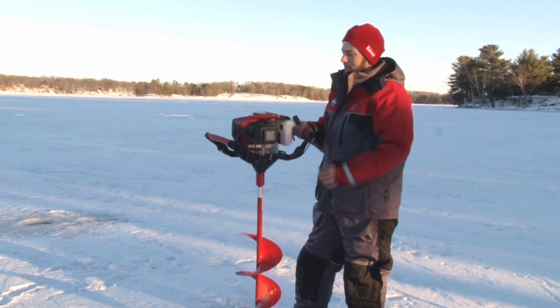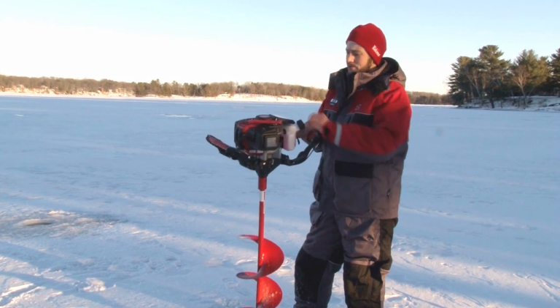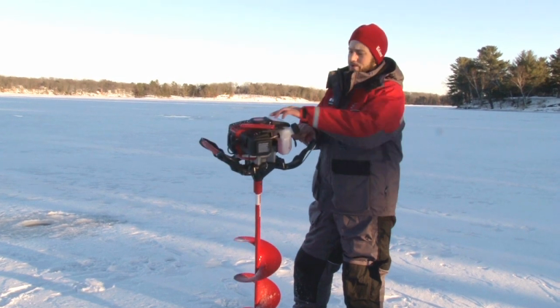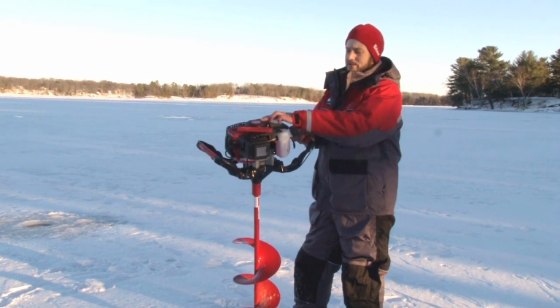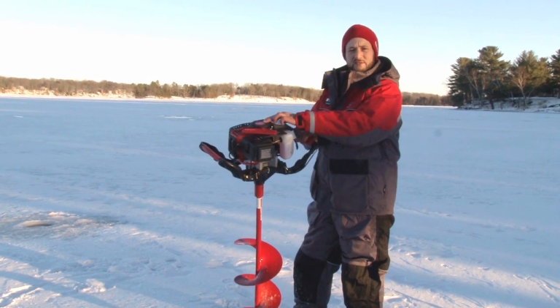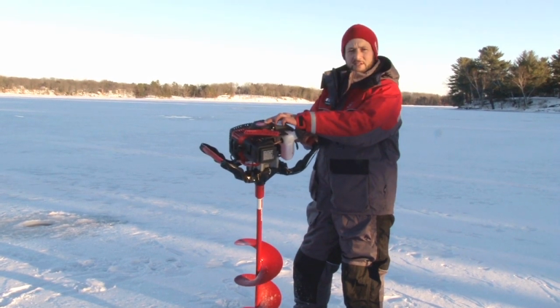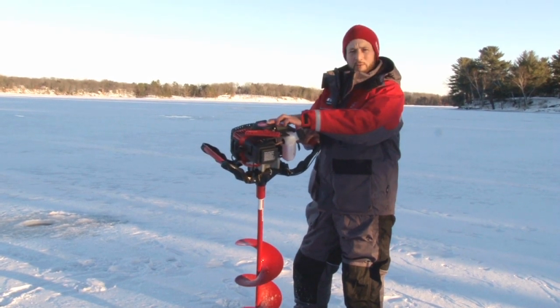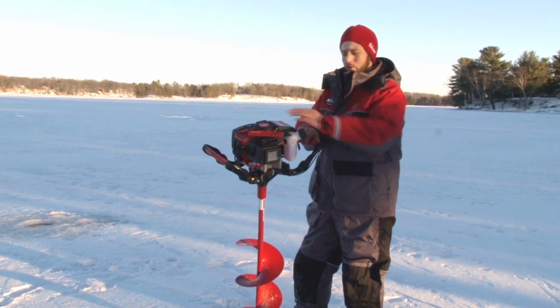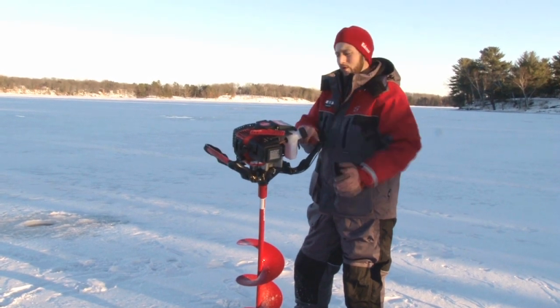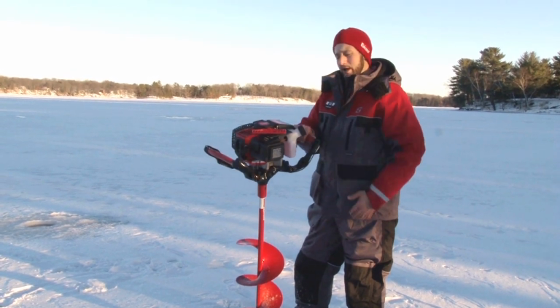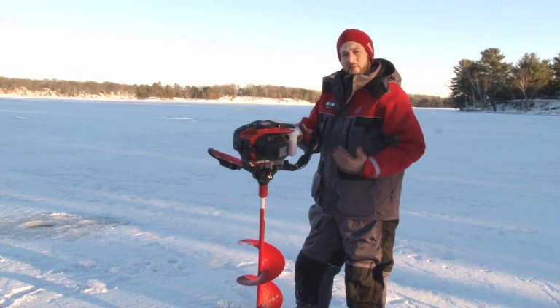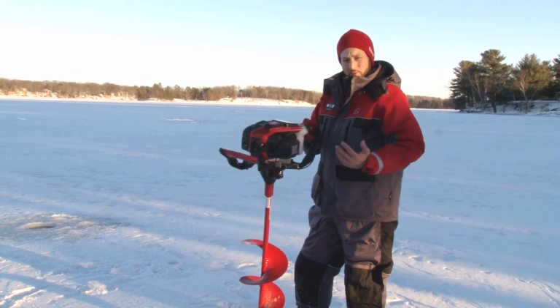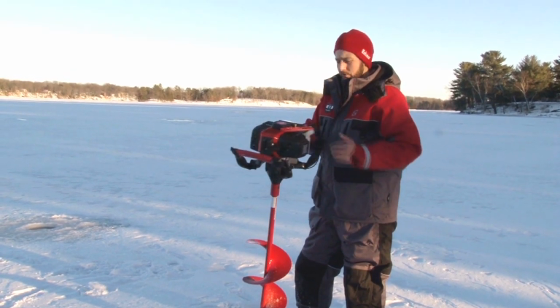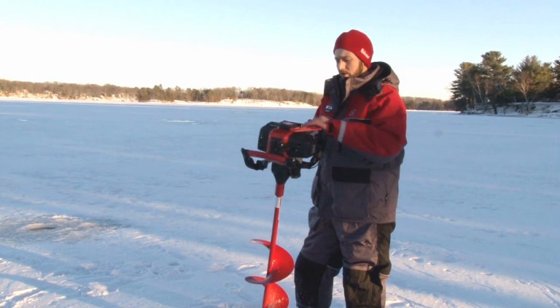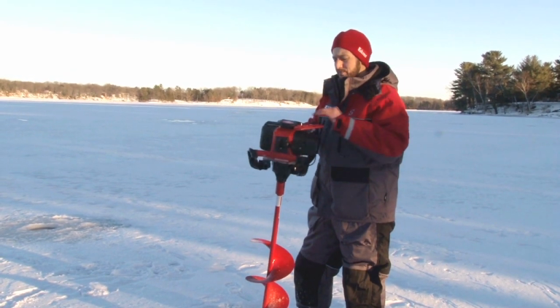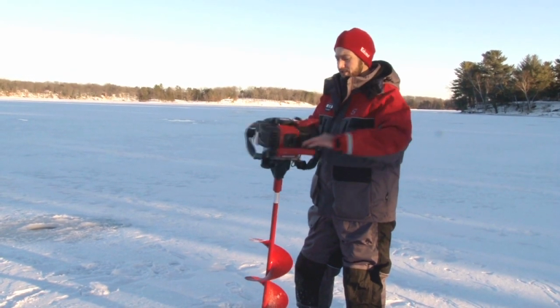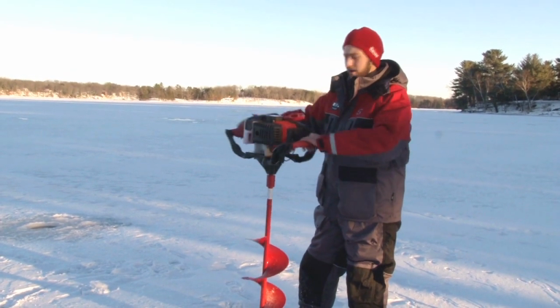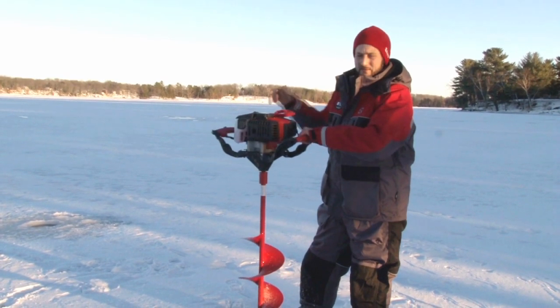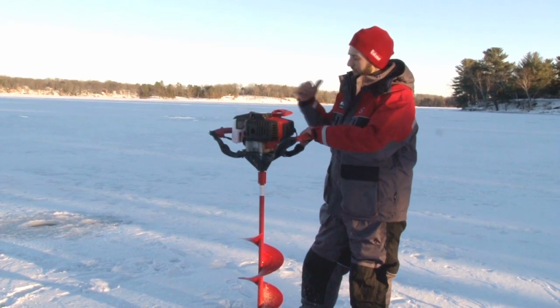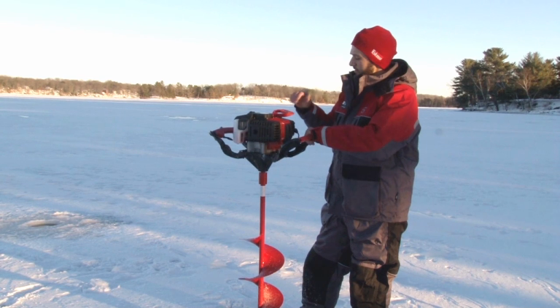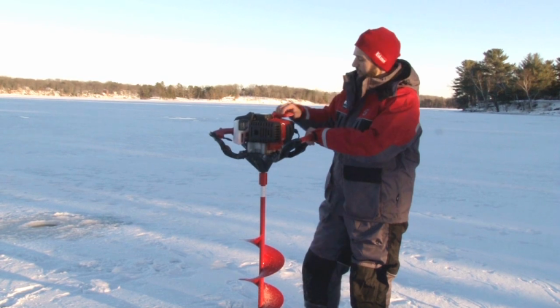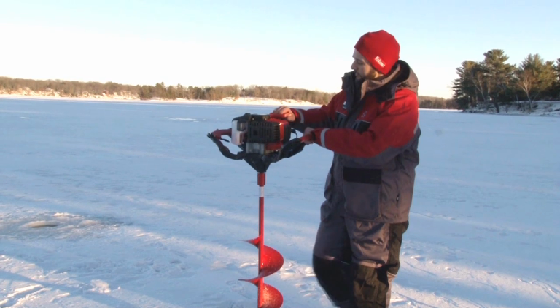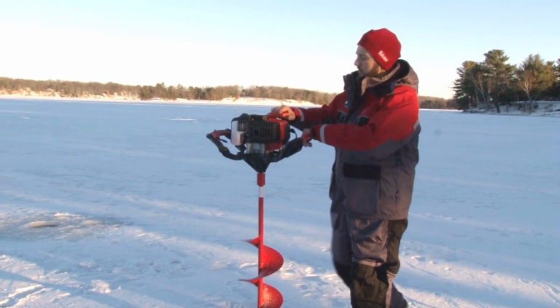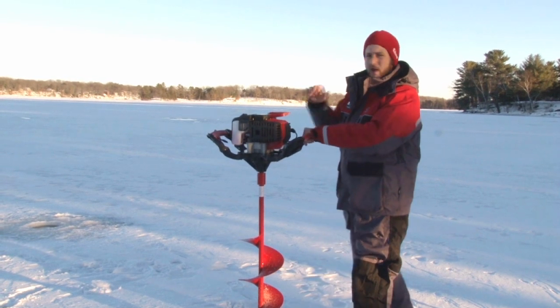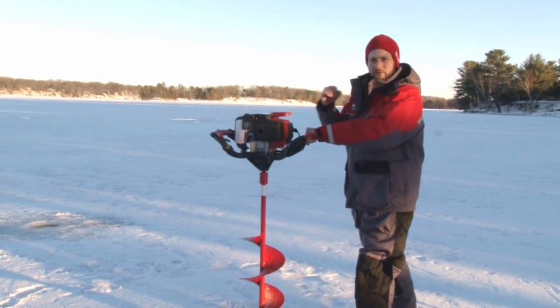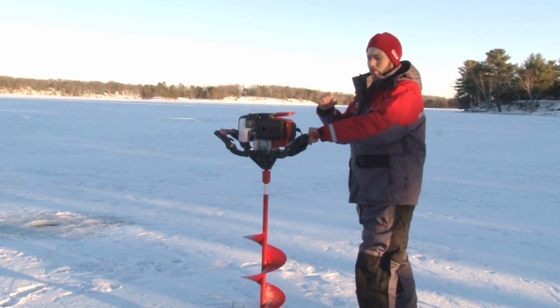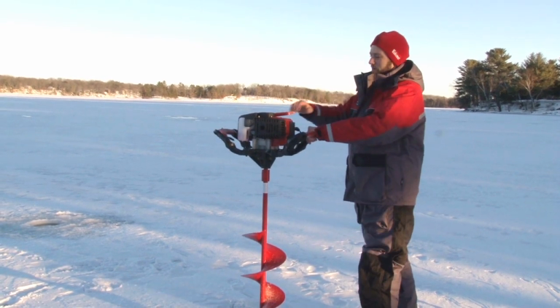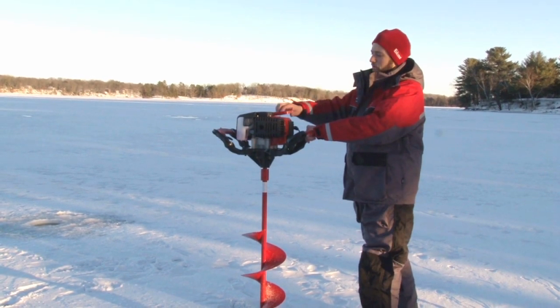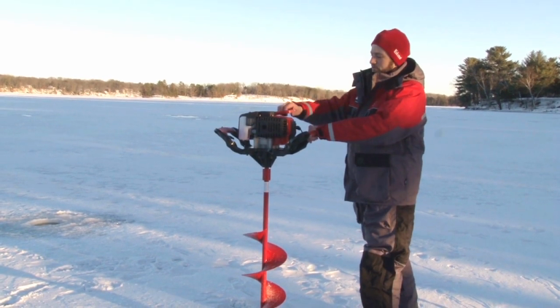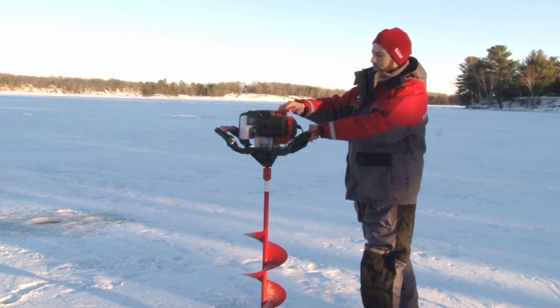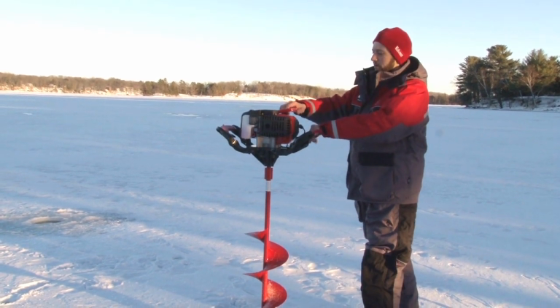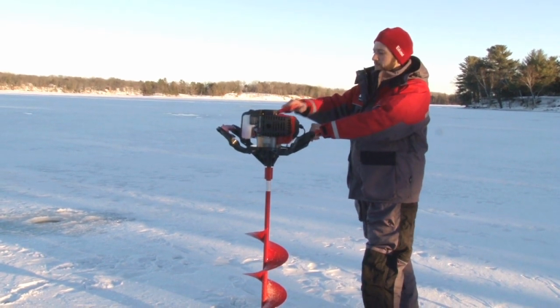I'm going to show you. You can see if it says Hyper Coil on it — that's one of our augers from this year. Very little effort required to pull and start the auger.